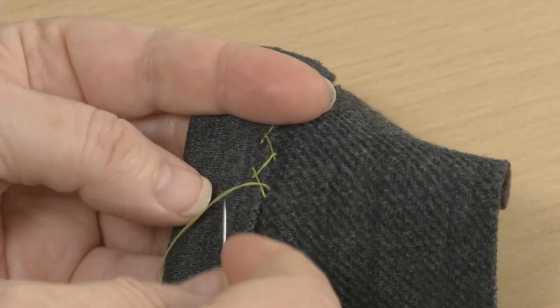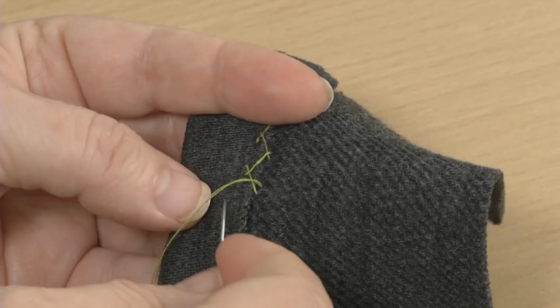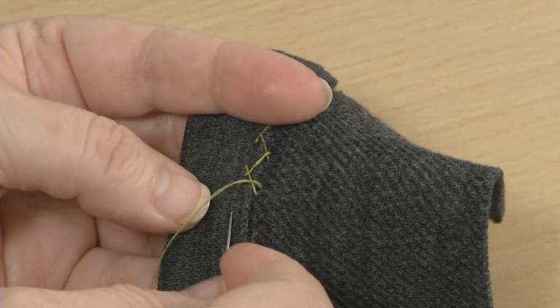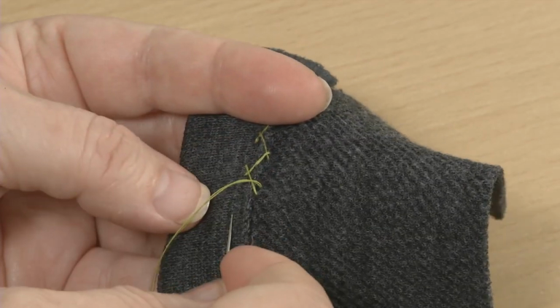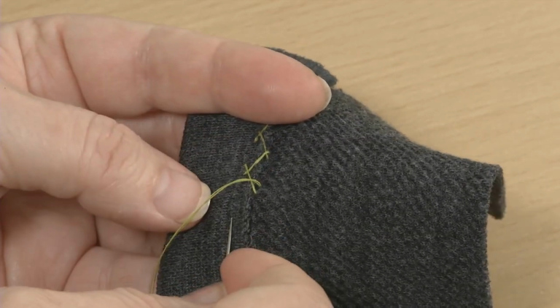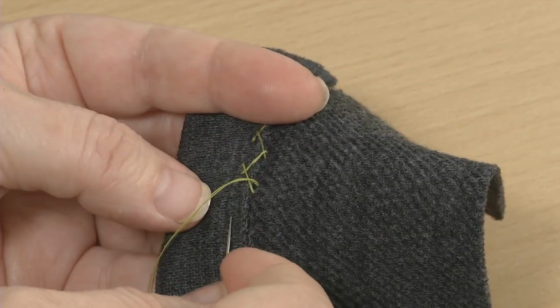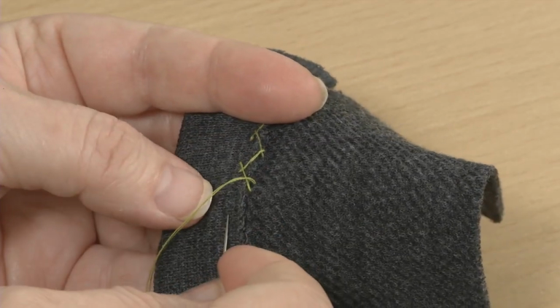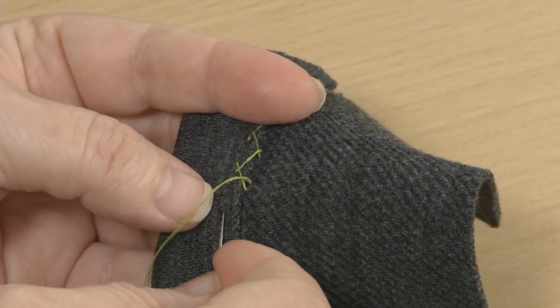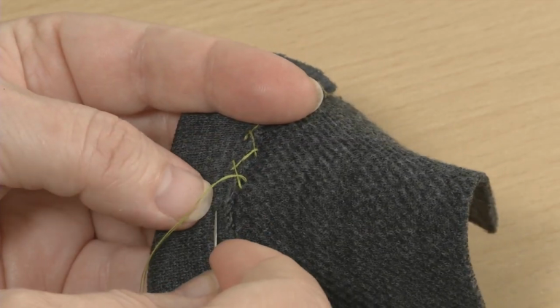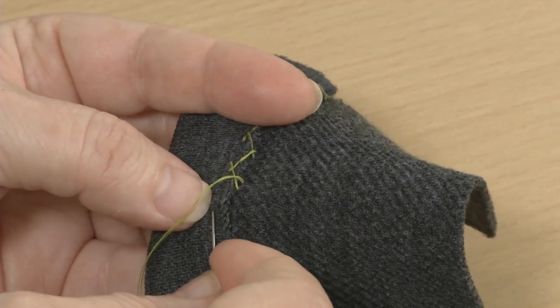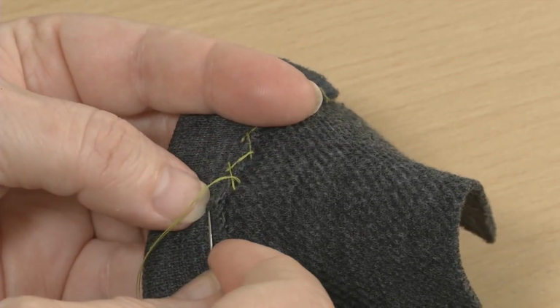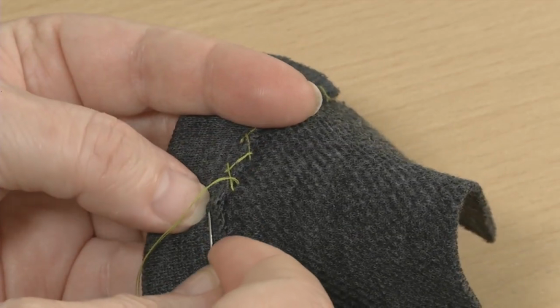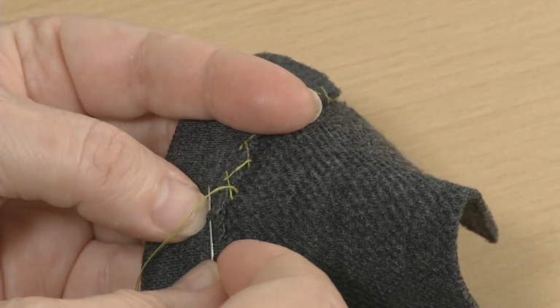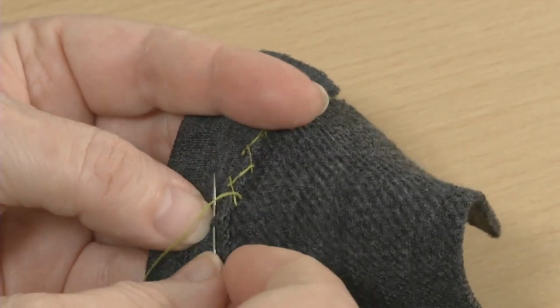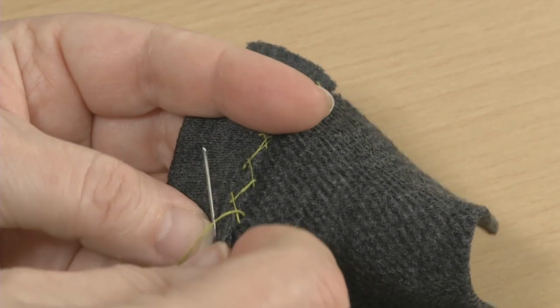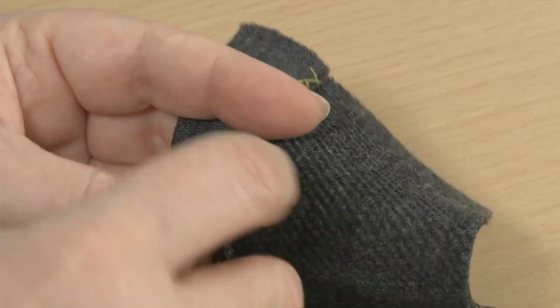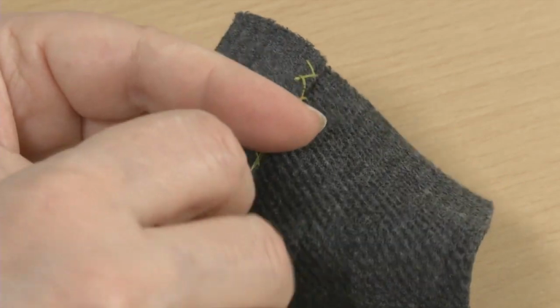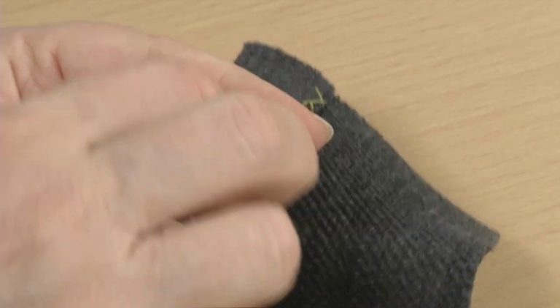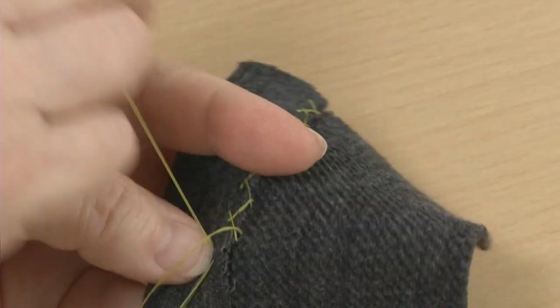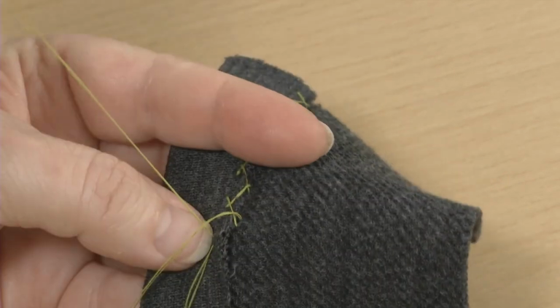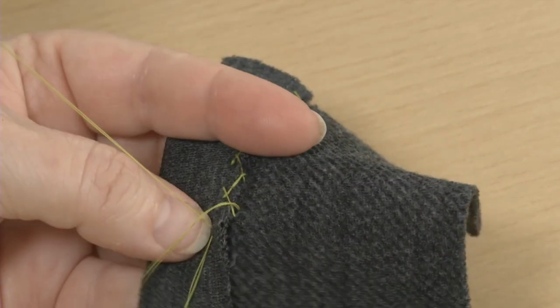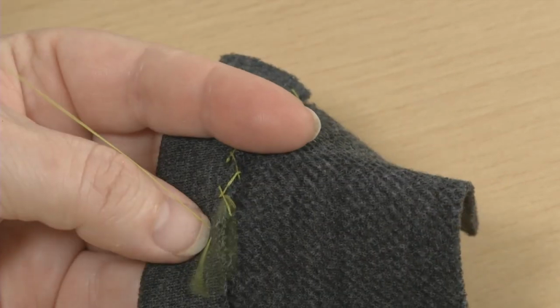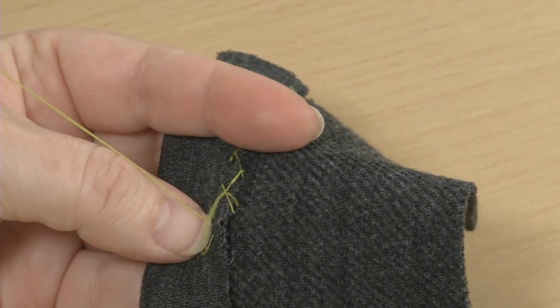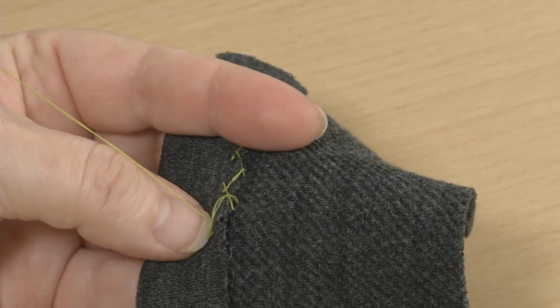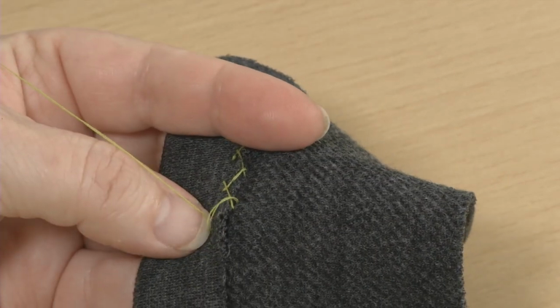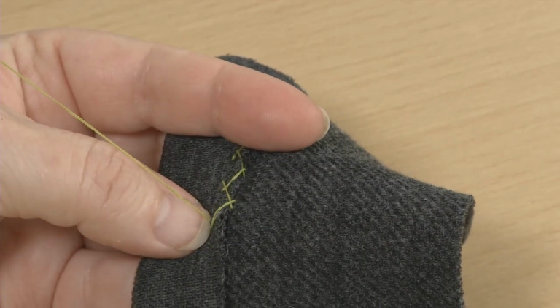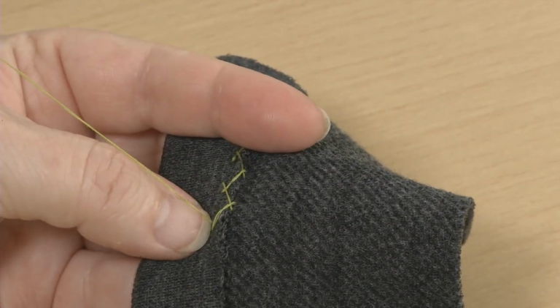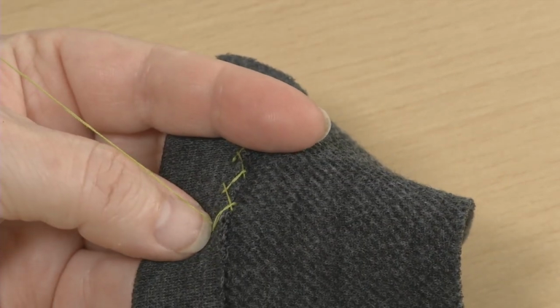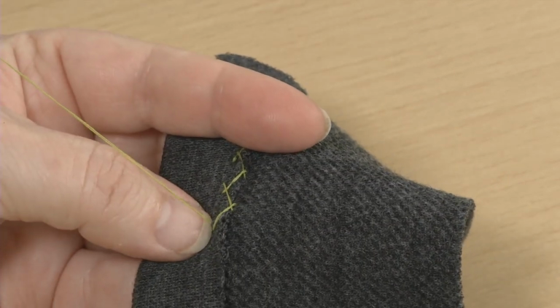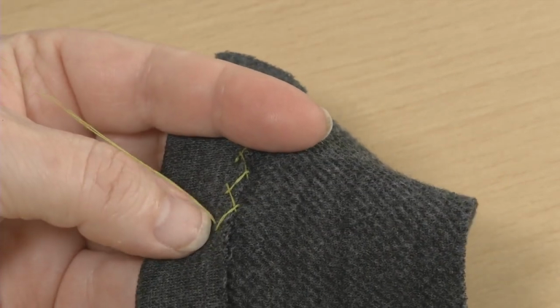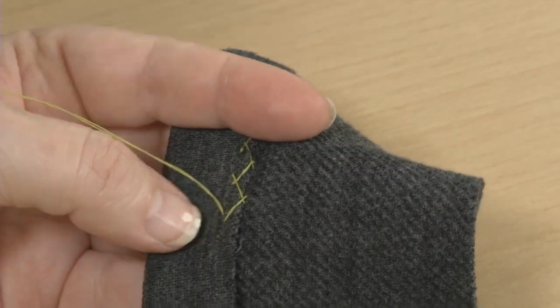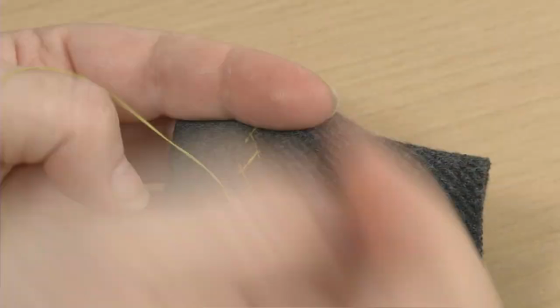Enjoy sewing knits! You'll be surprised at how easy they are to fit and assemble.